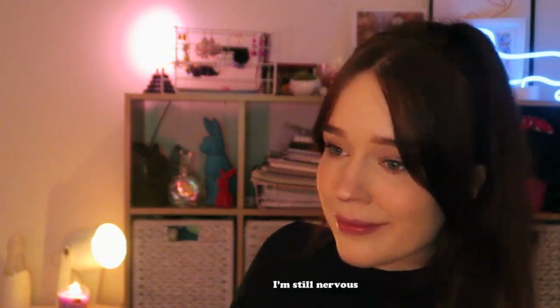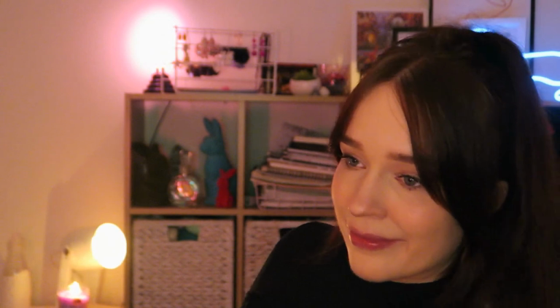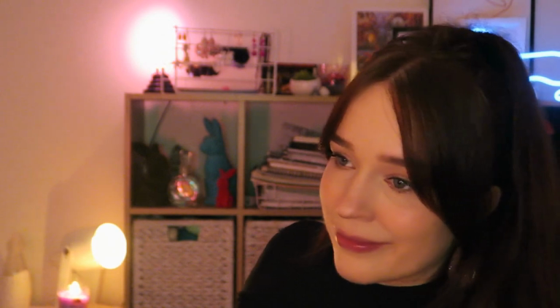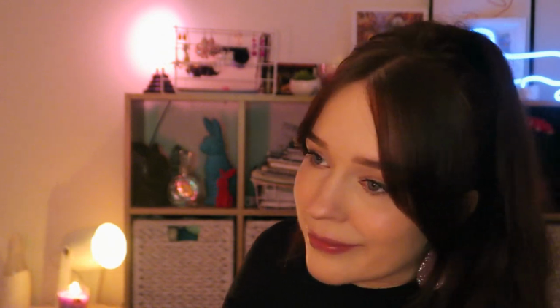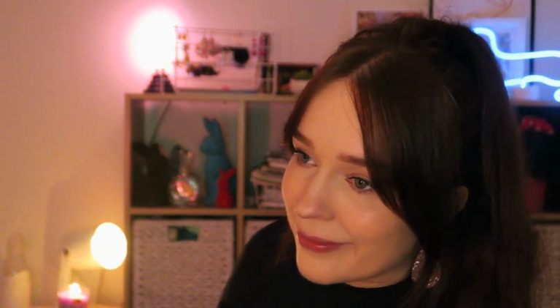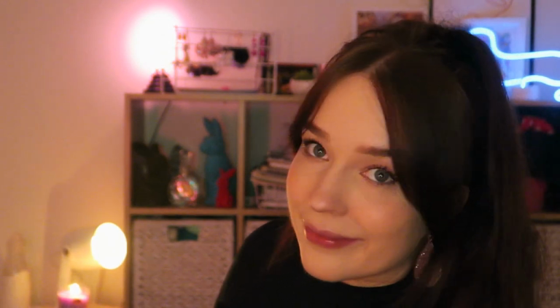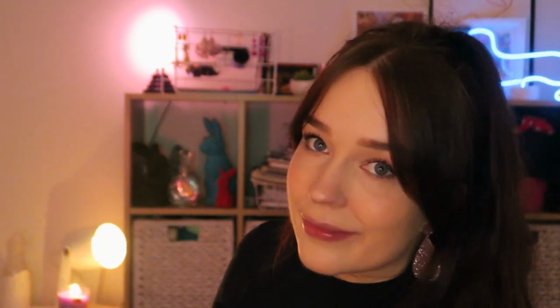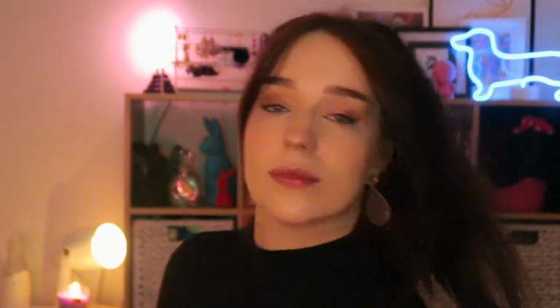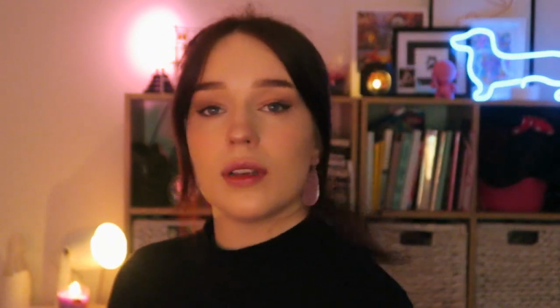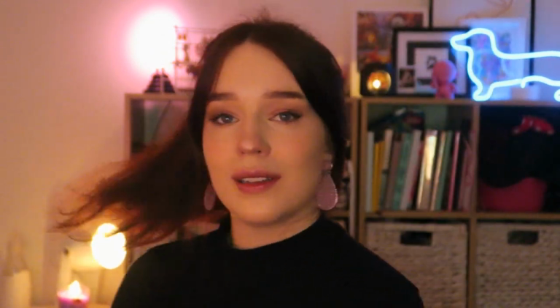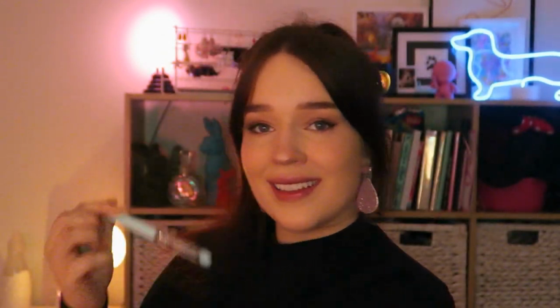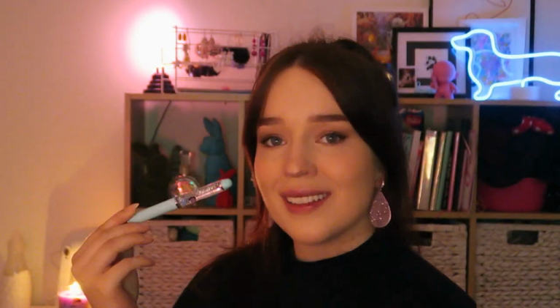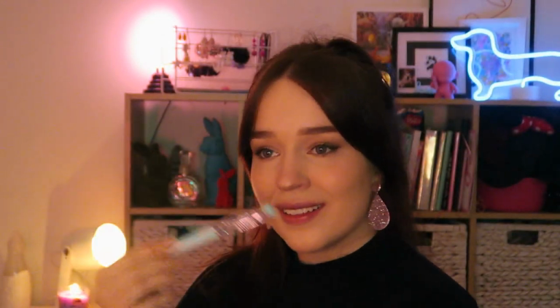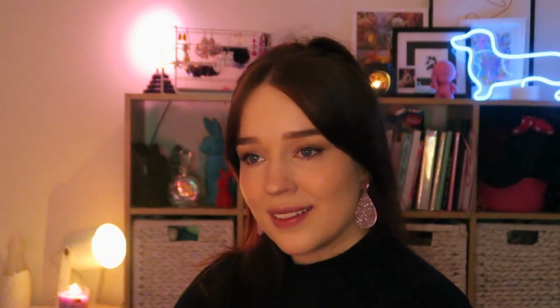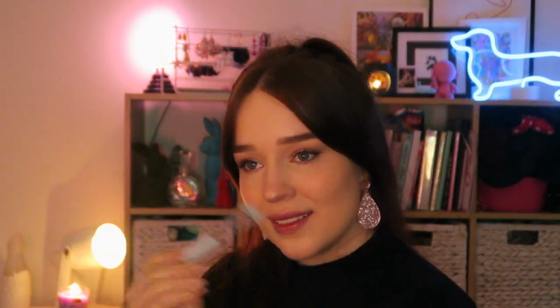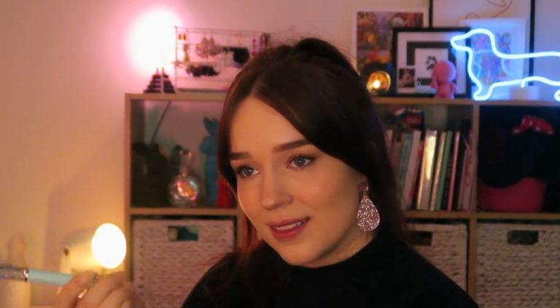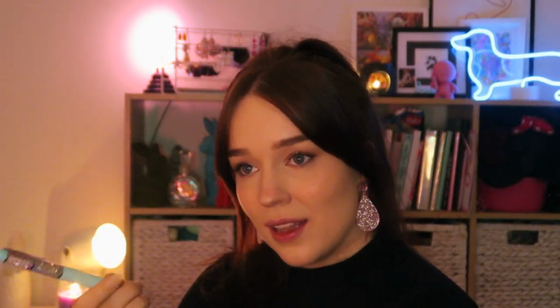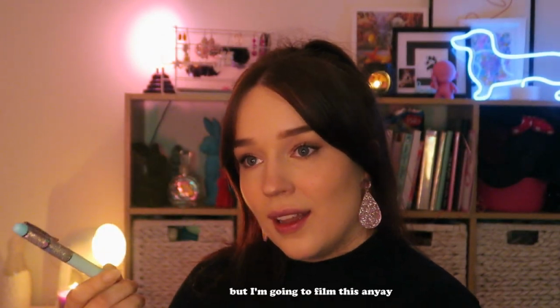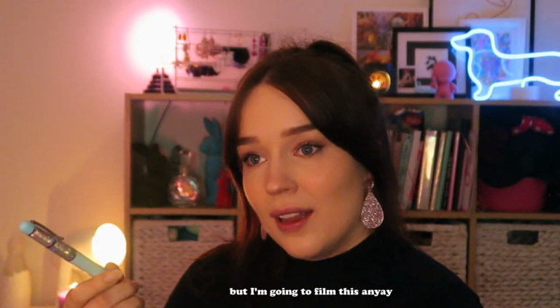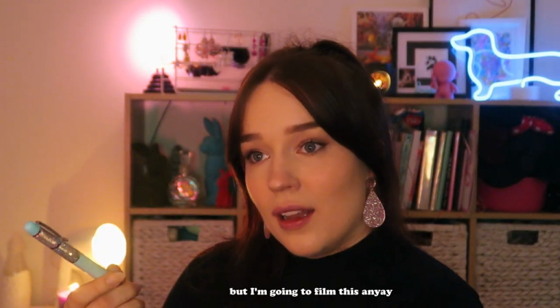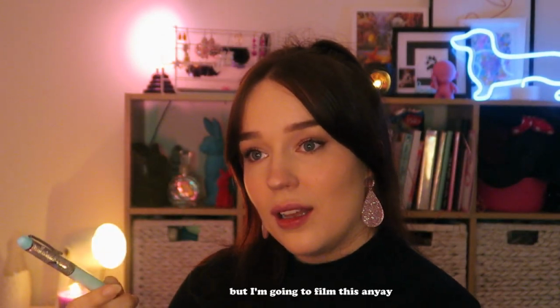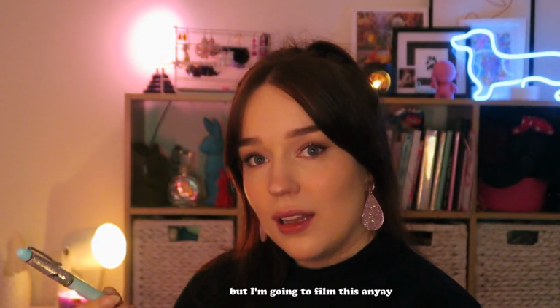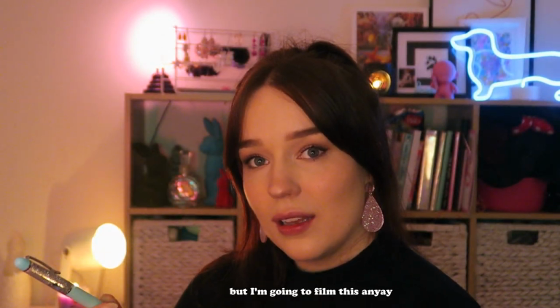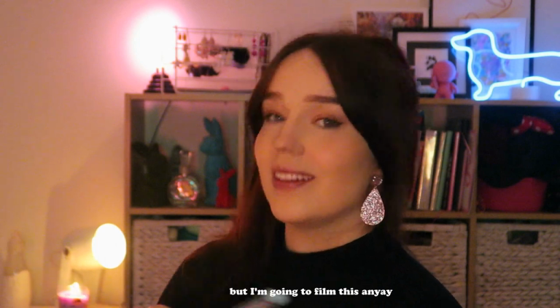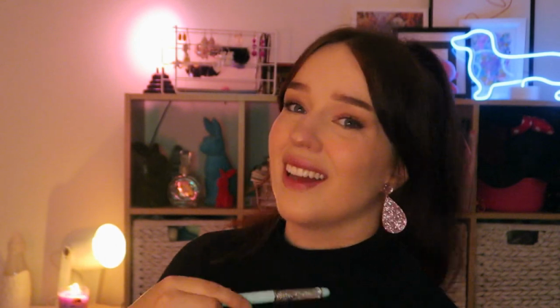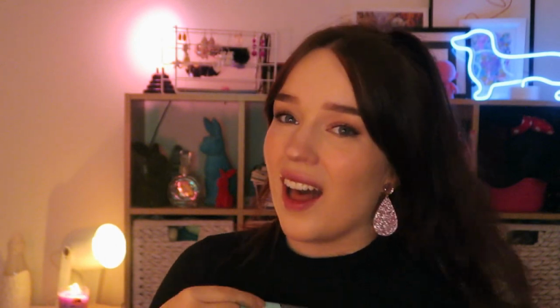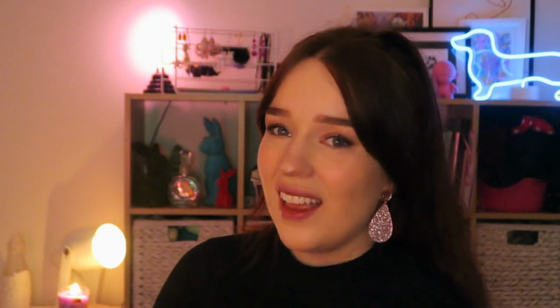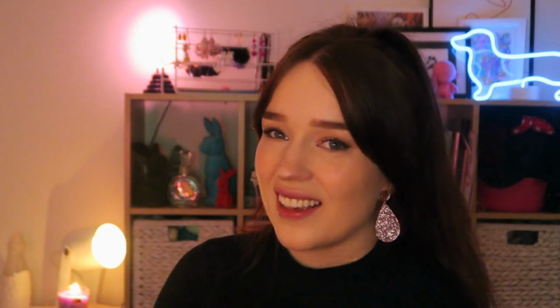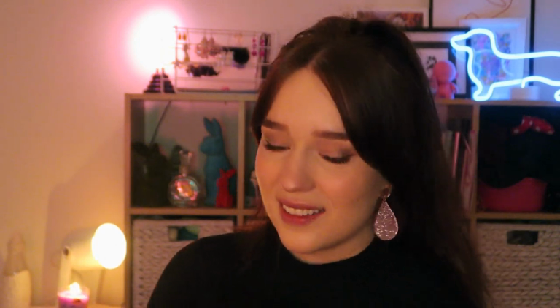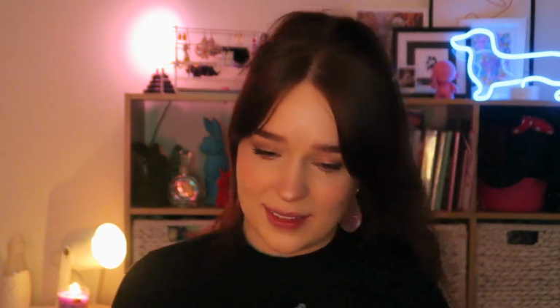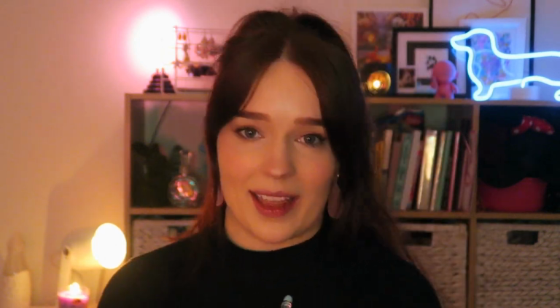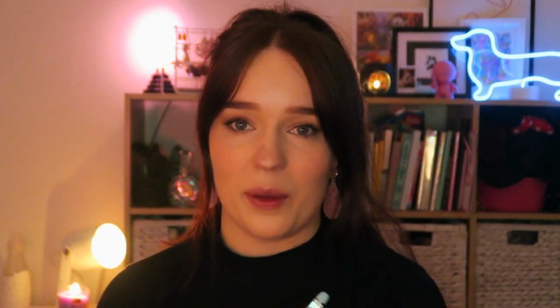I'm just going to break the rules. Where do you see the cards? Look at that! I'm just going to watch them.